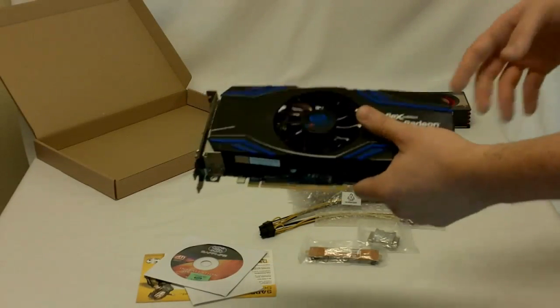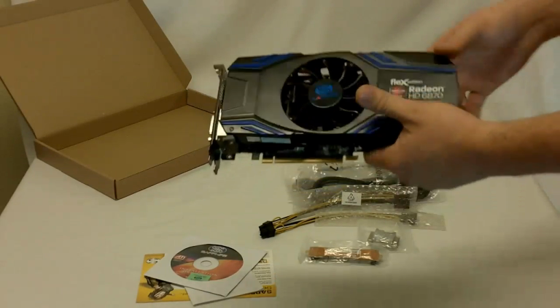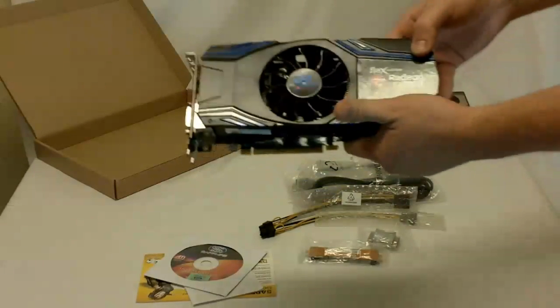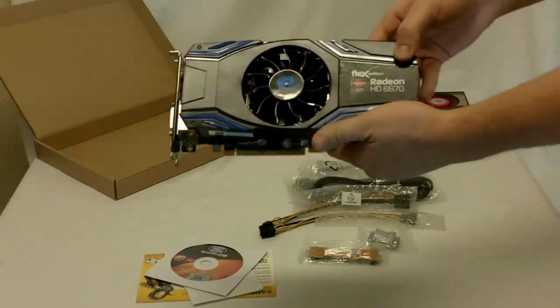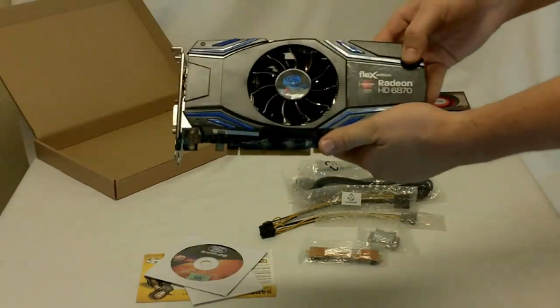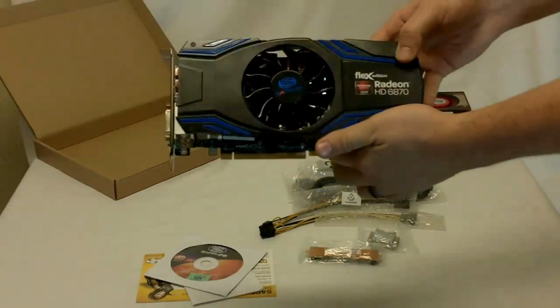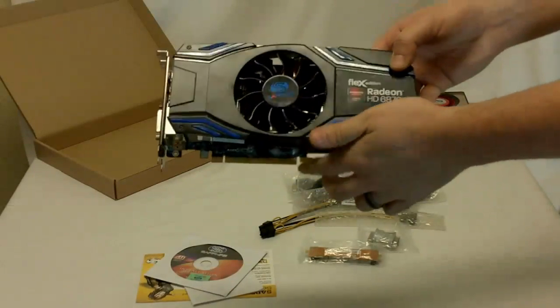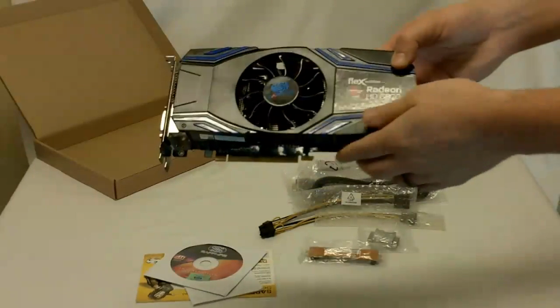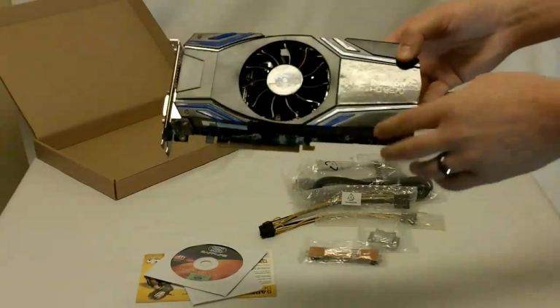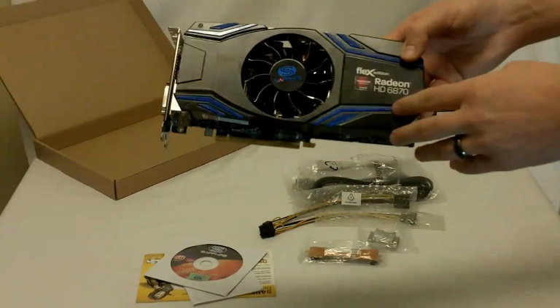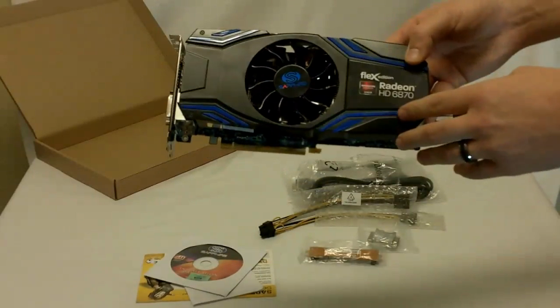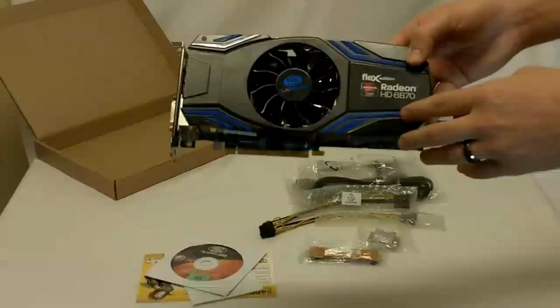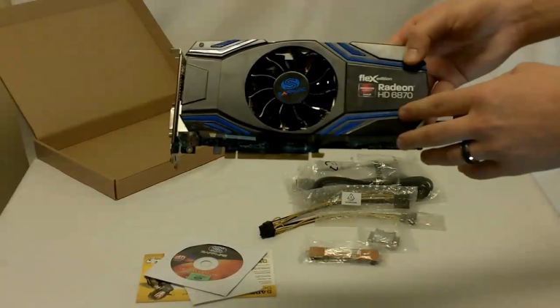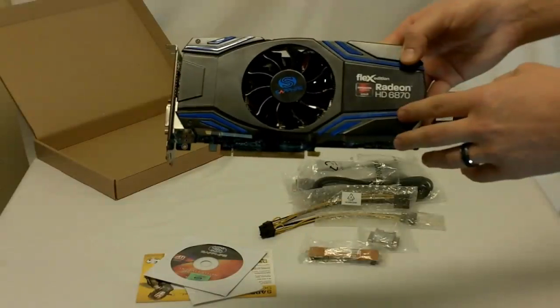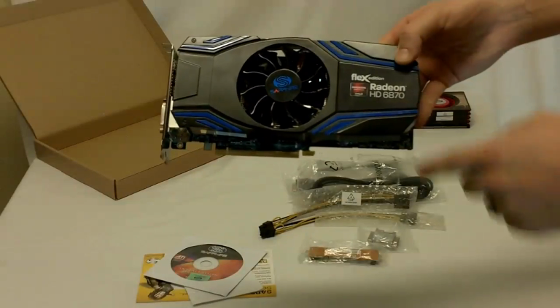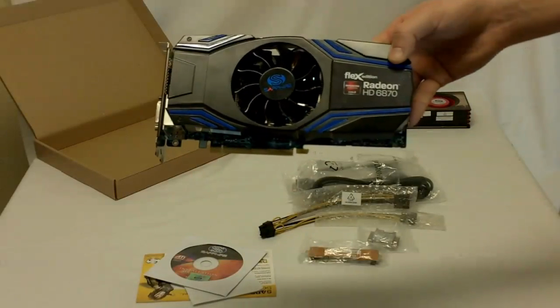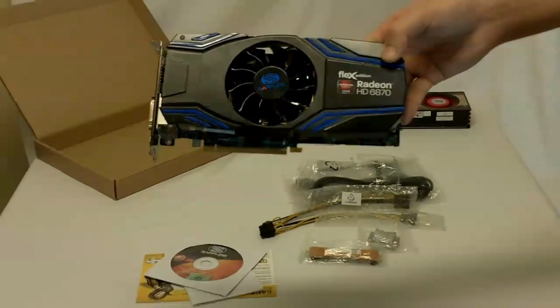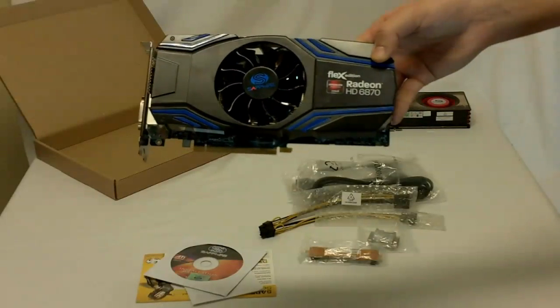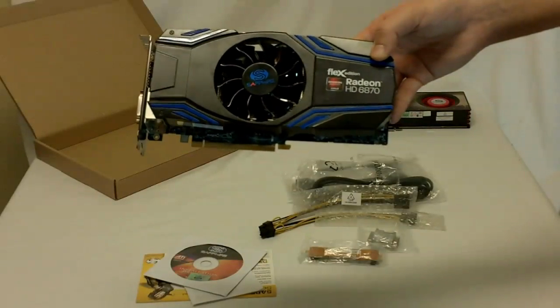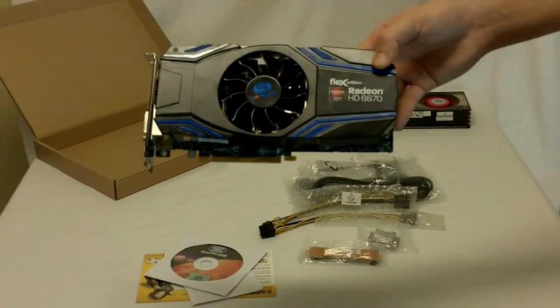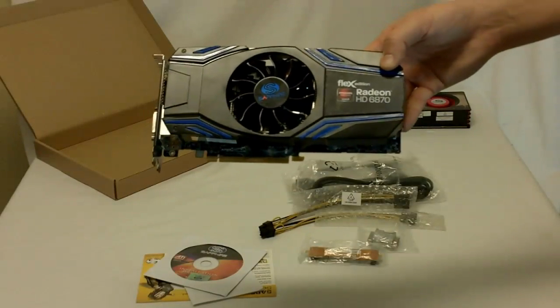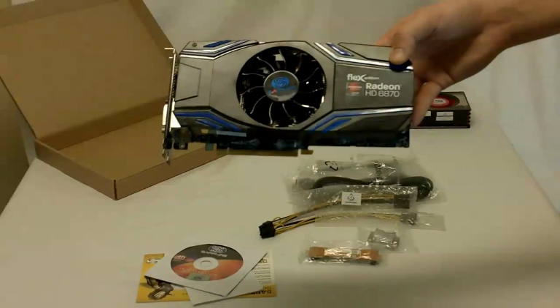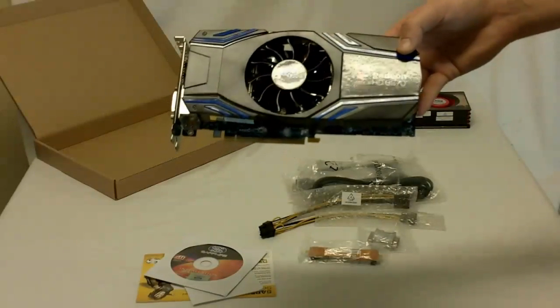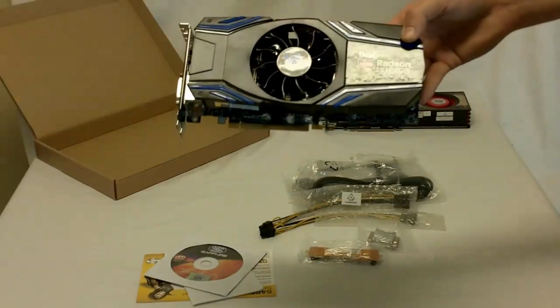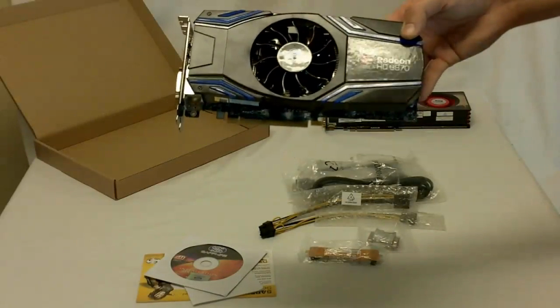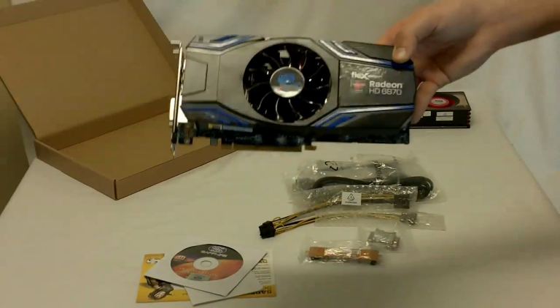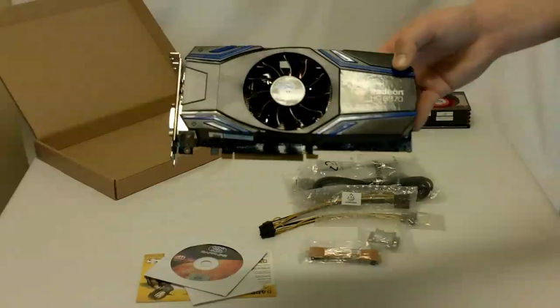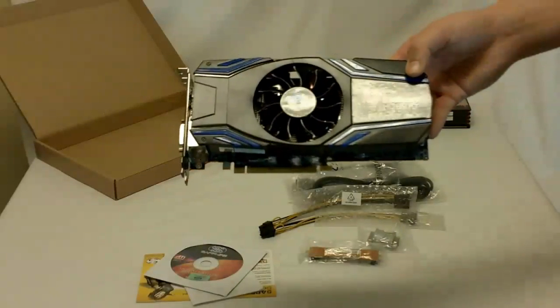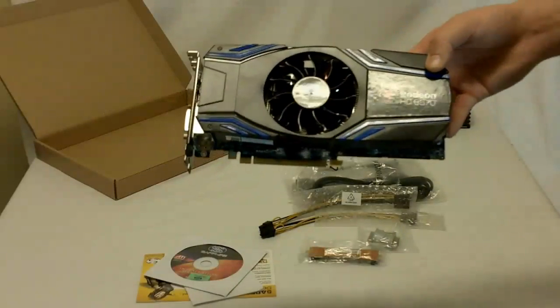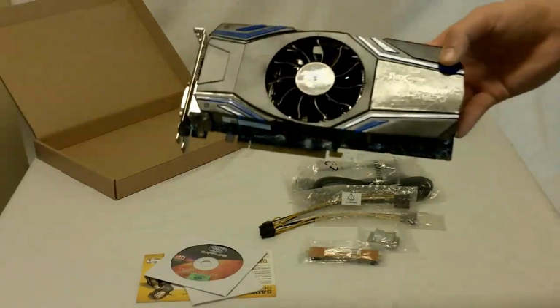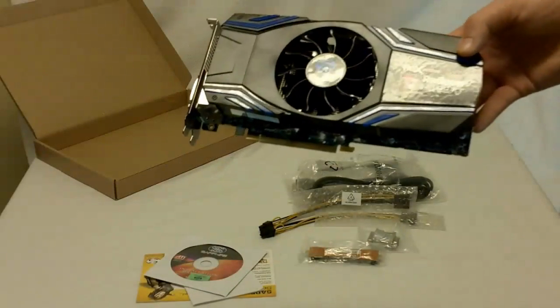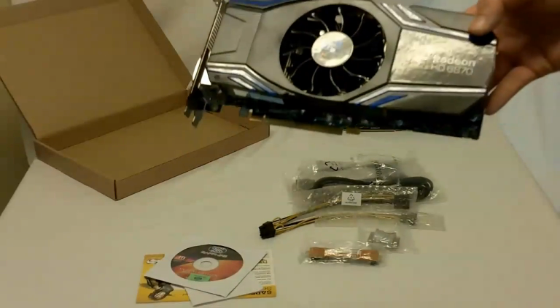And that is the Sapphire Radeon HD 6870 Flex Edition.